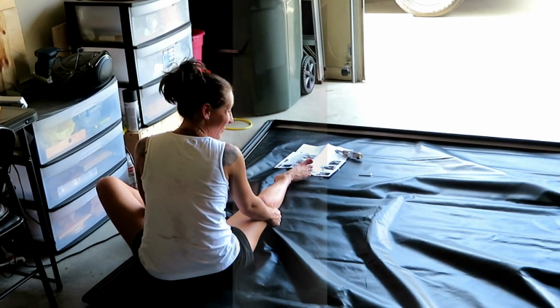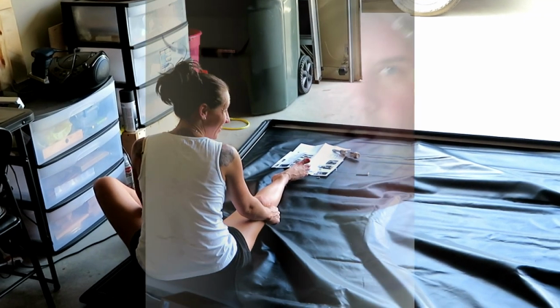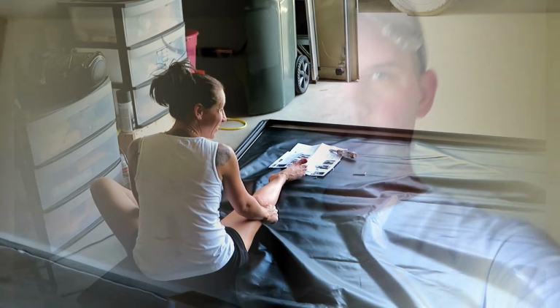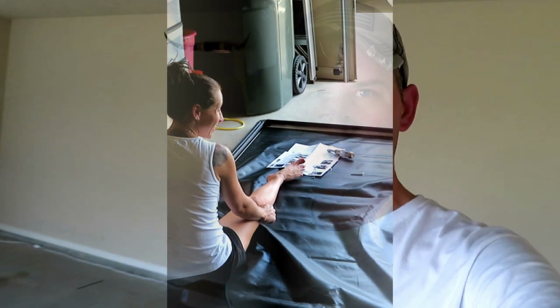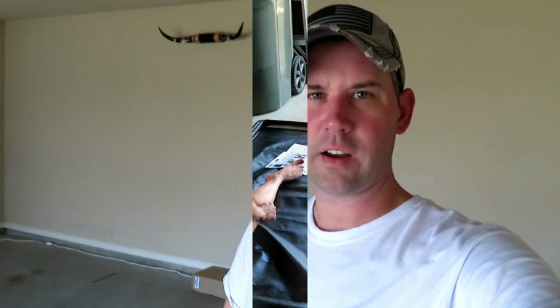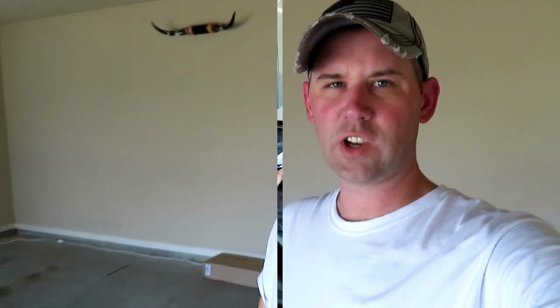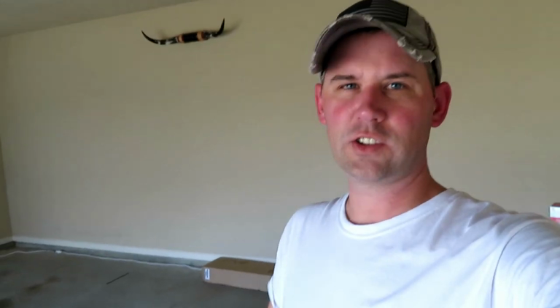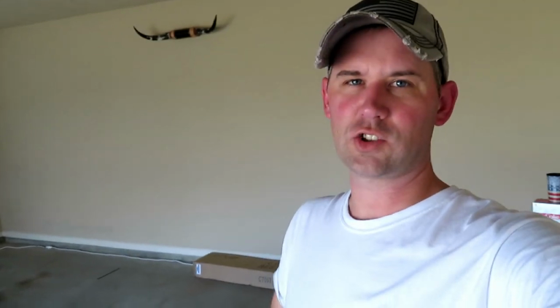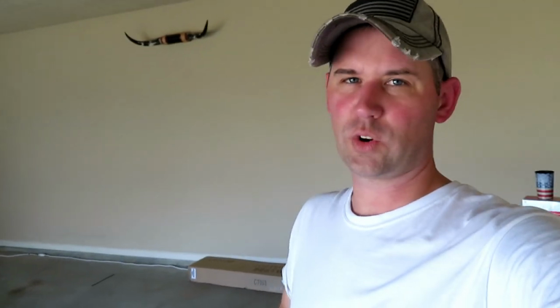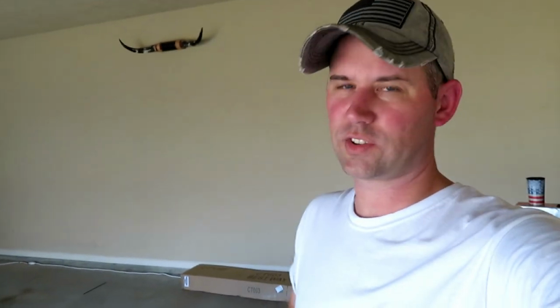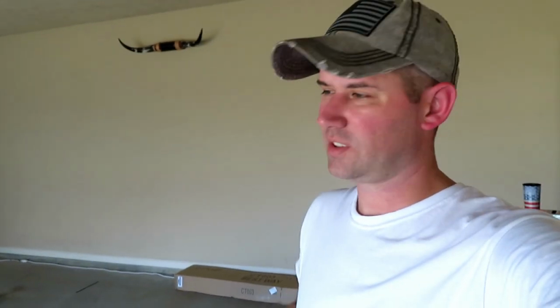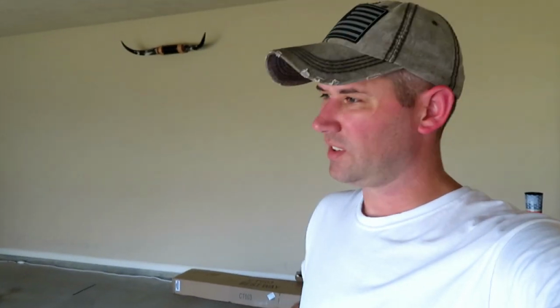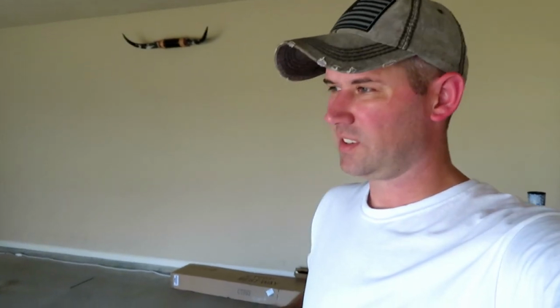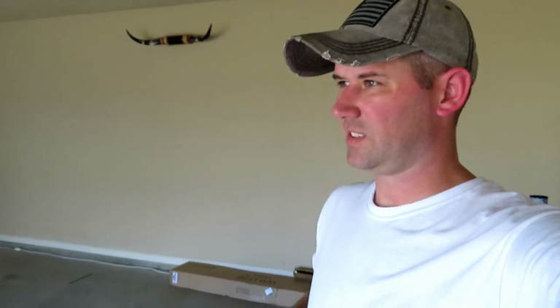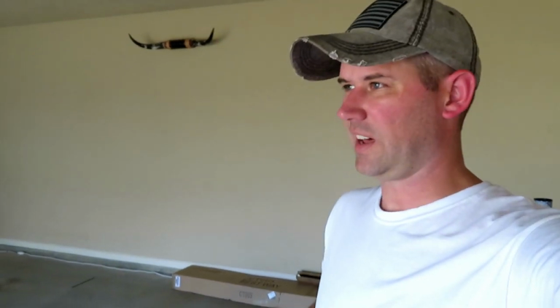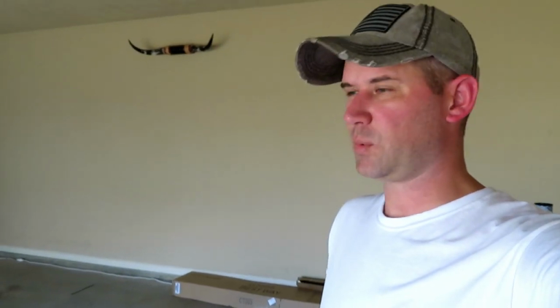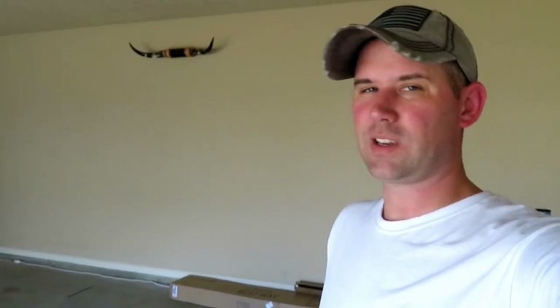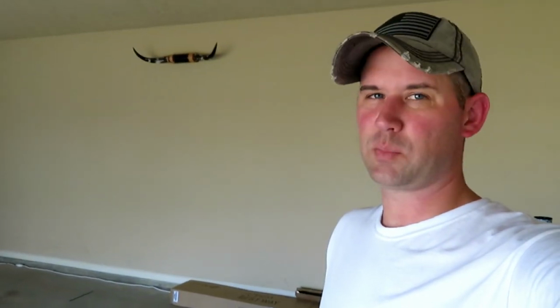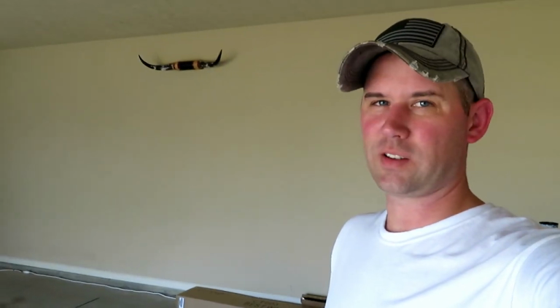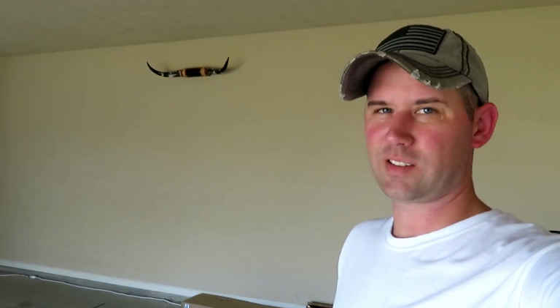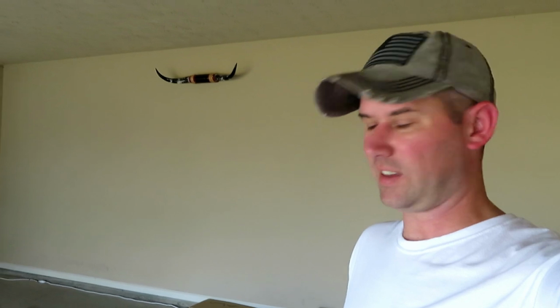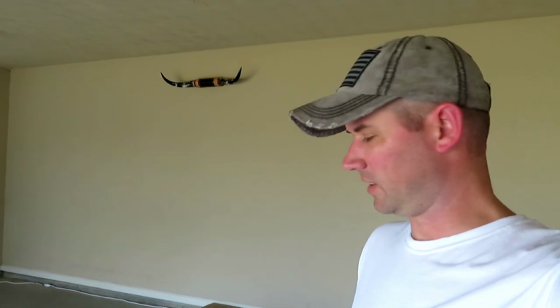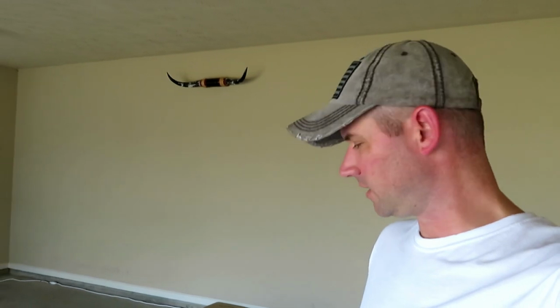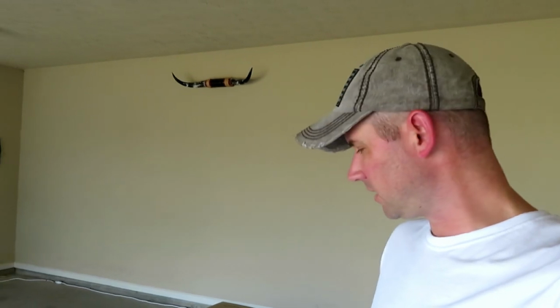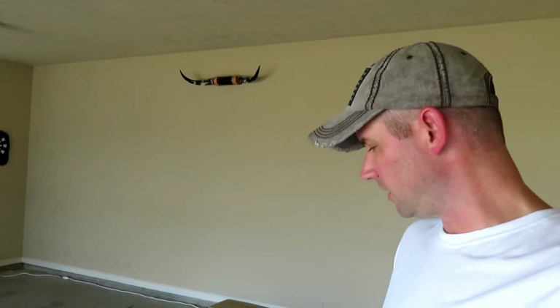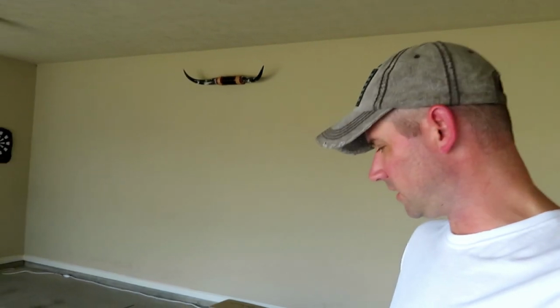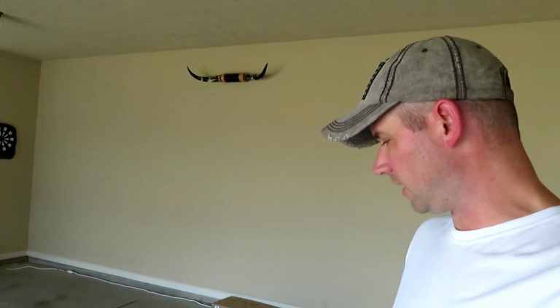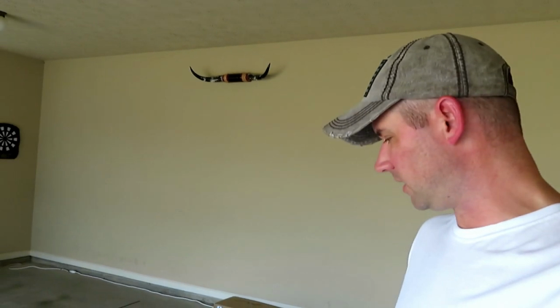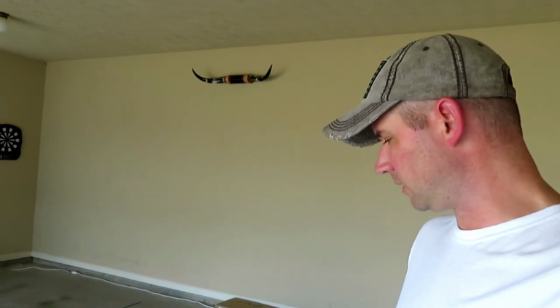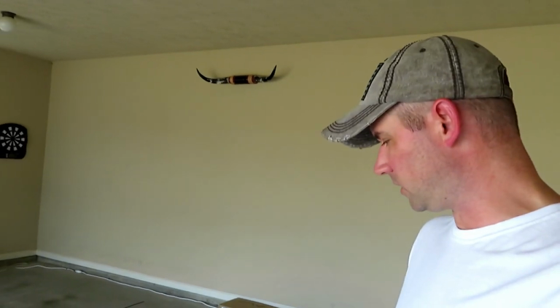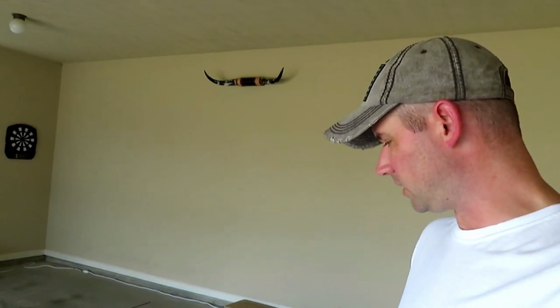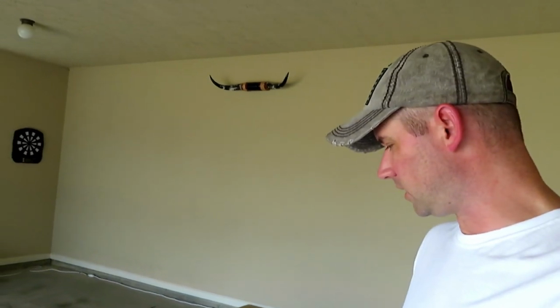Alright, I'm changing the shorts. This is not a quick easy process like I said it was.